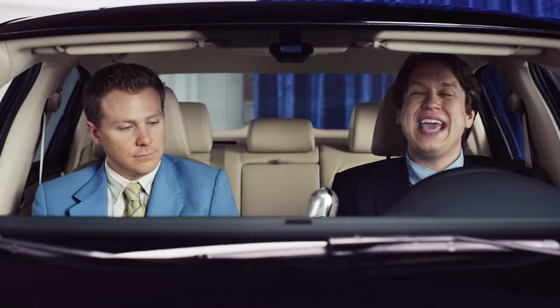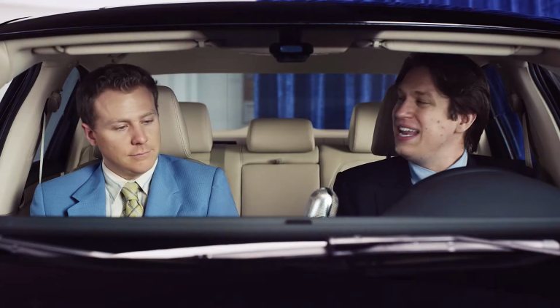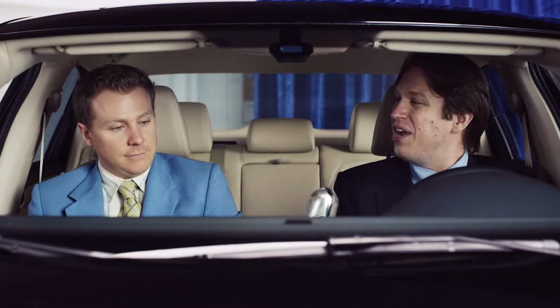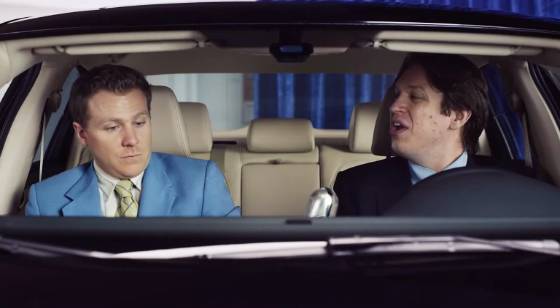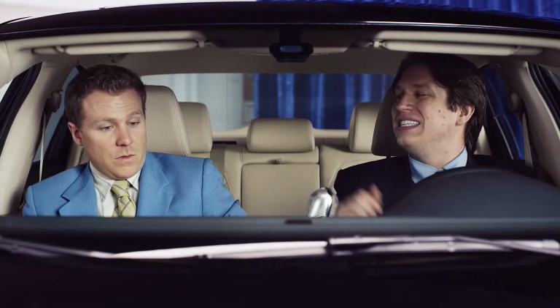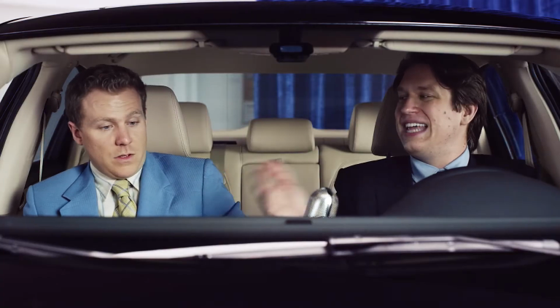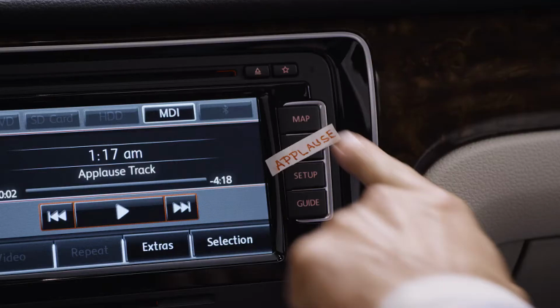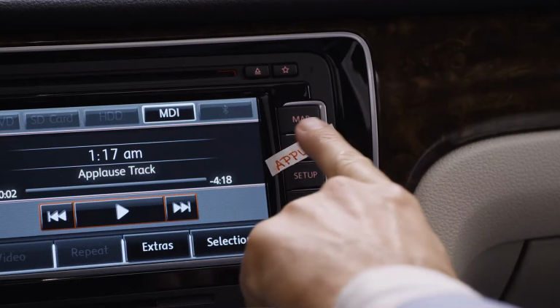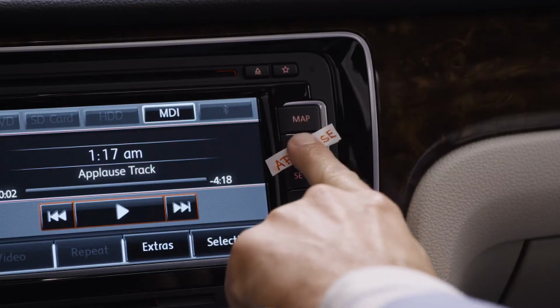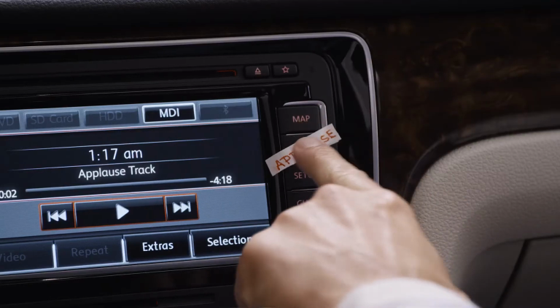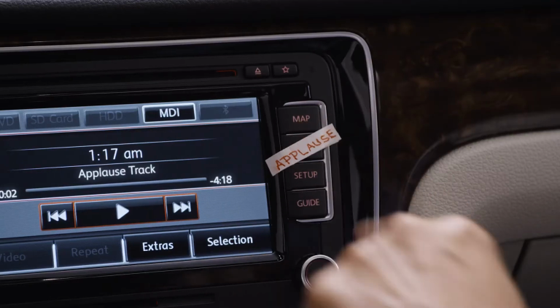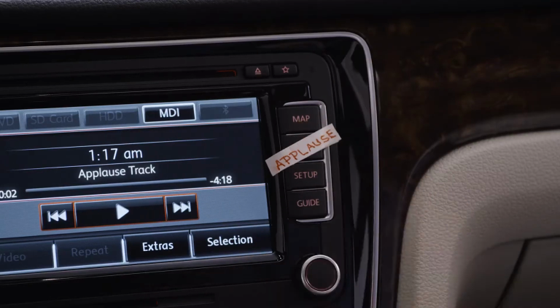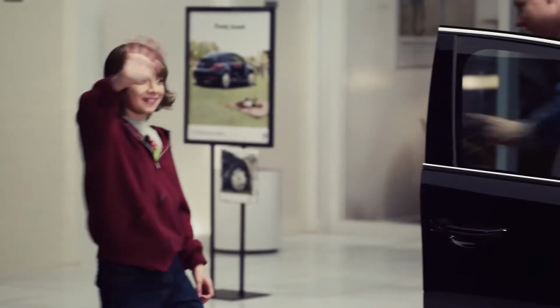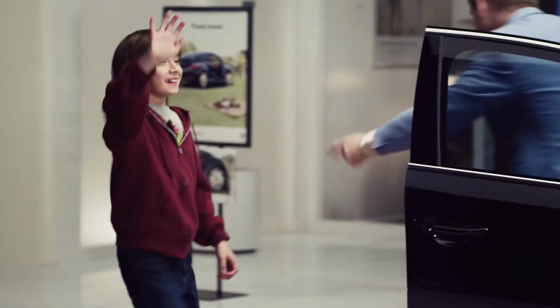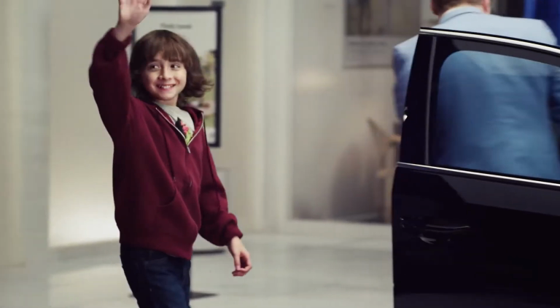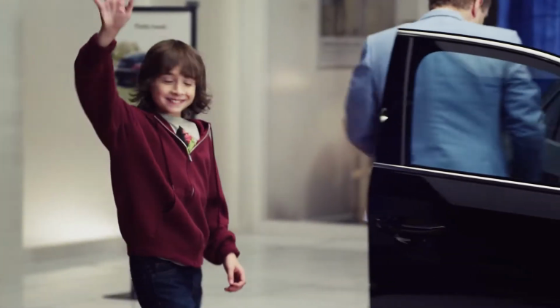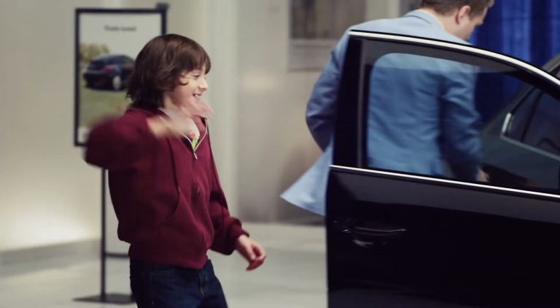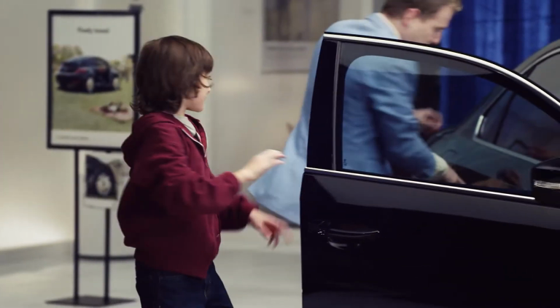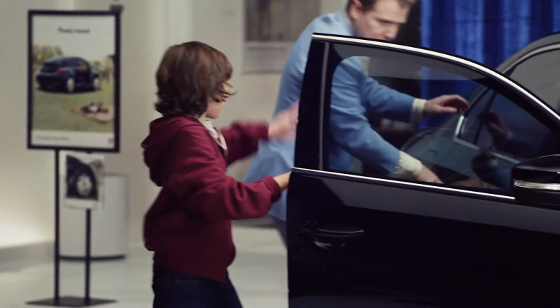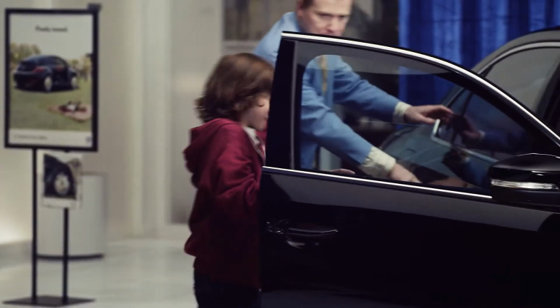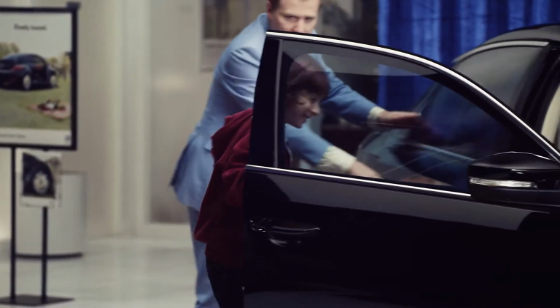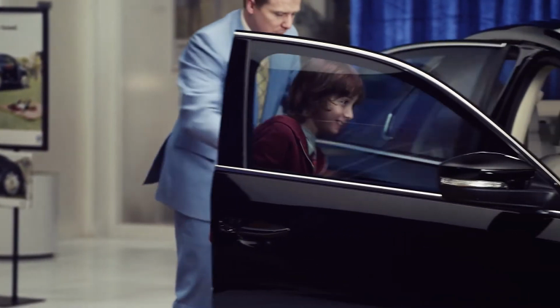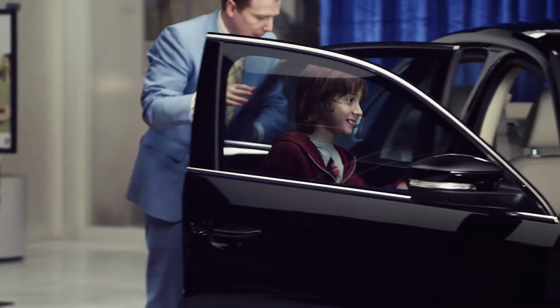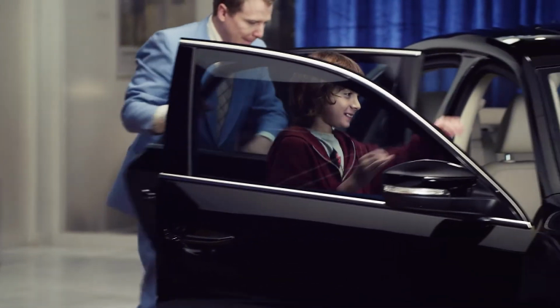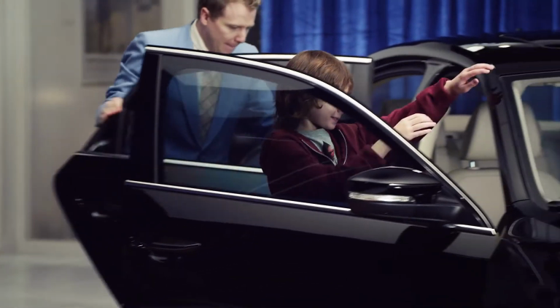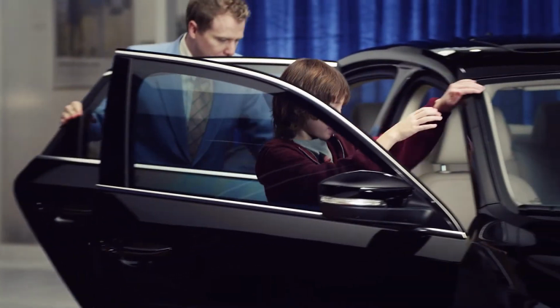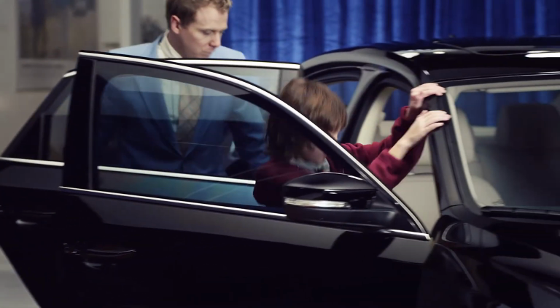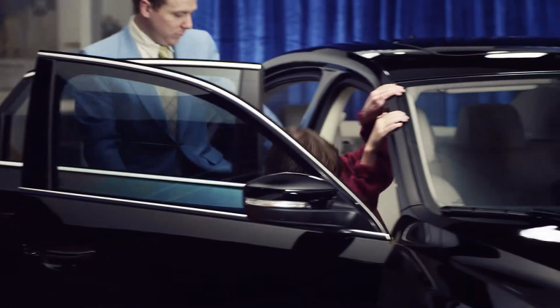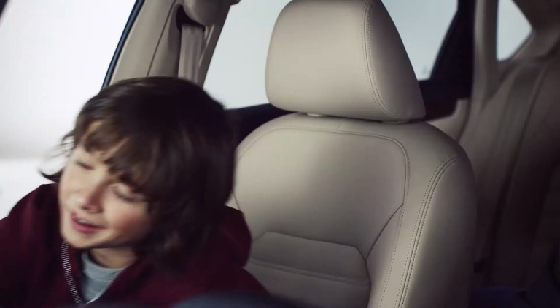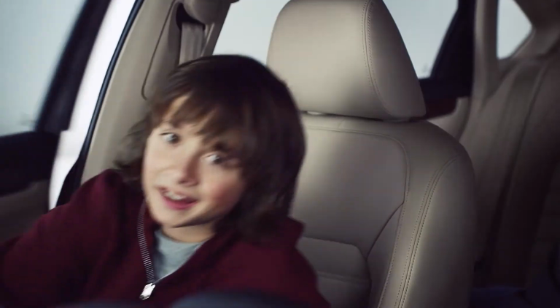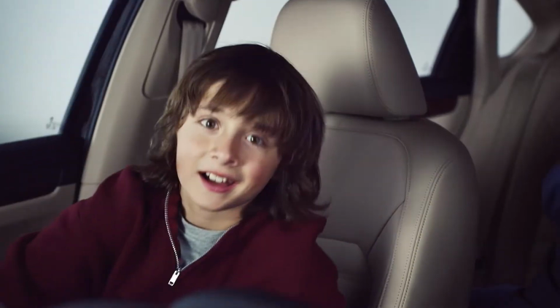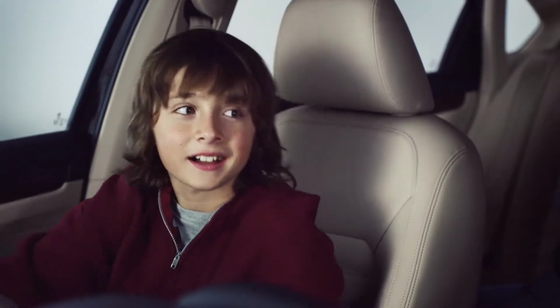Get in here. Zach, everybody. That's it. What's up? What's up, man?